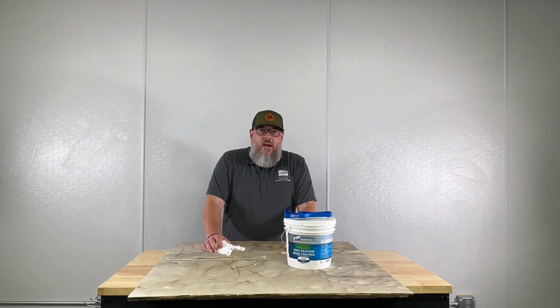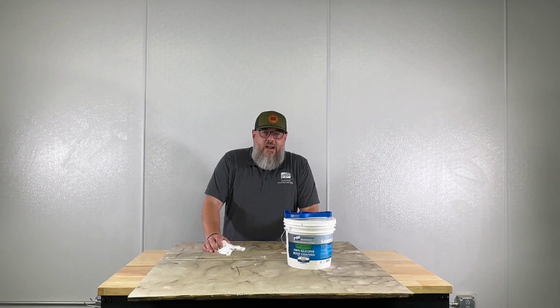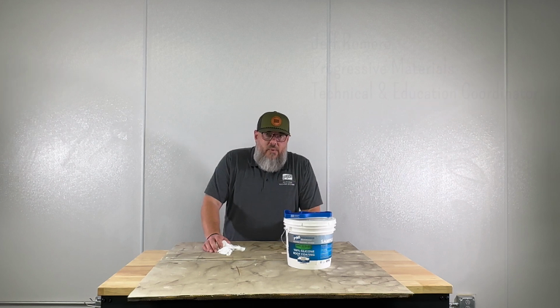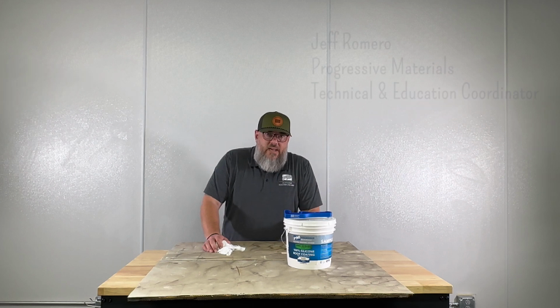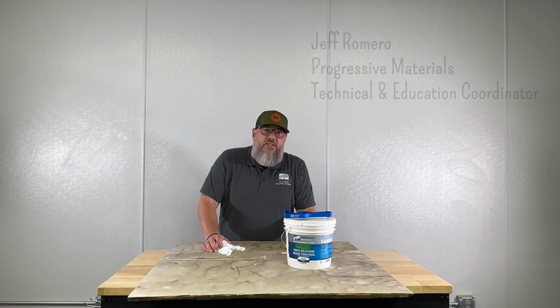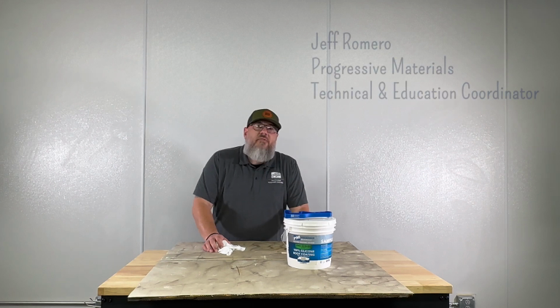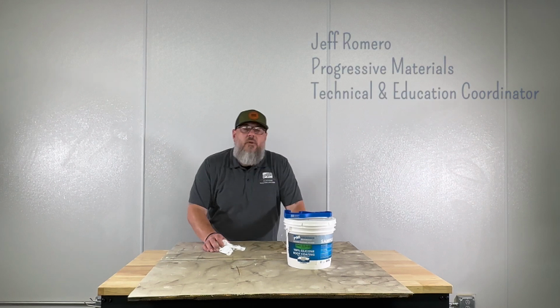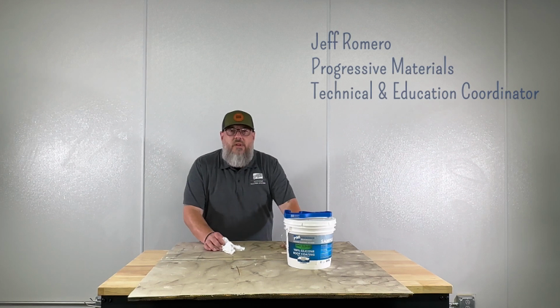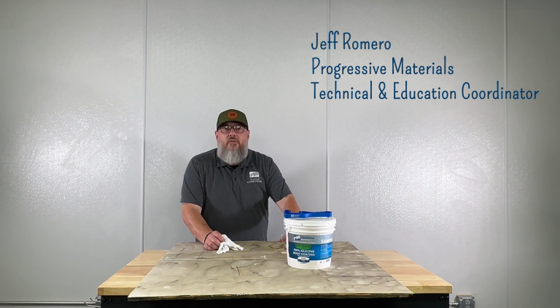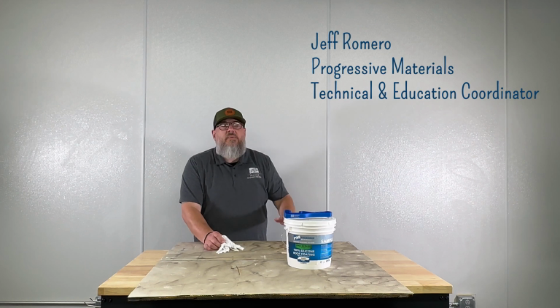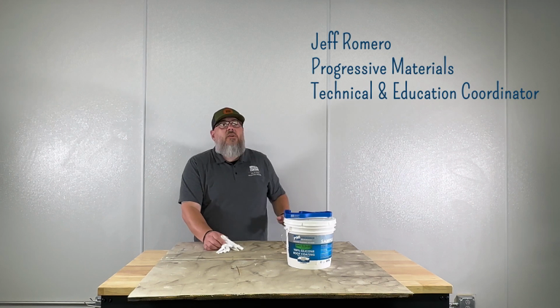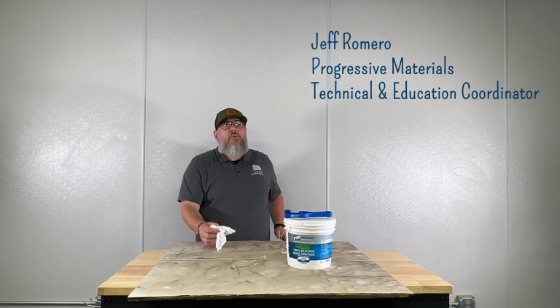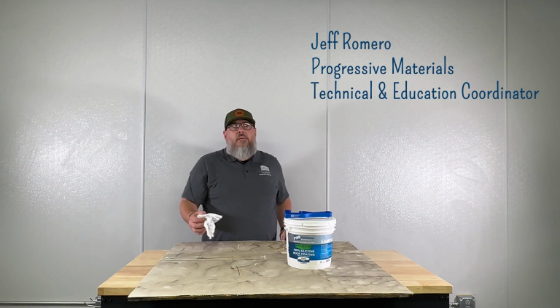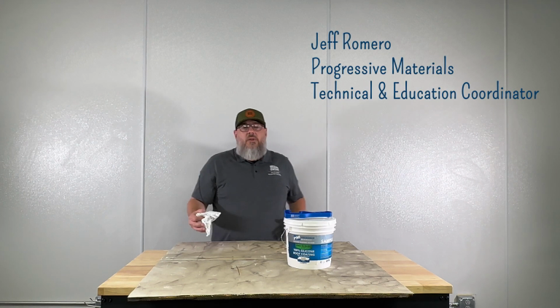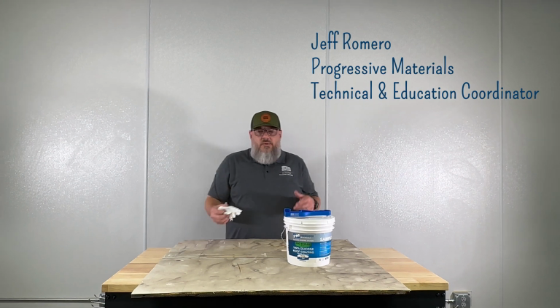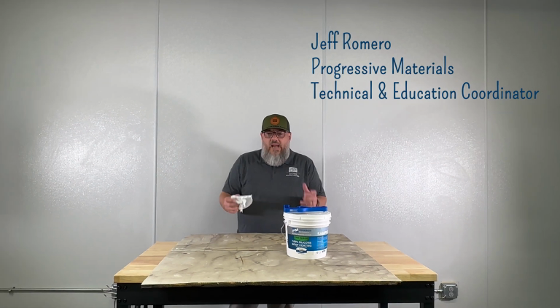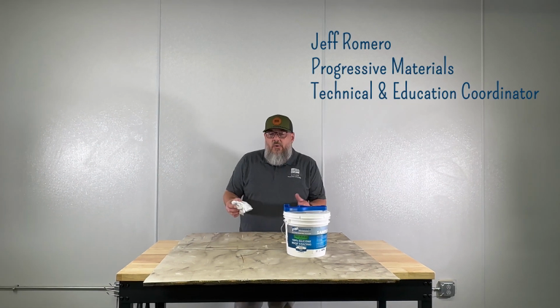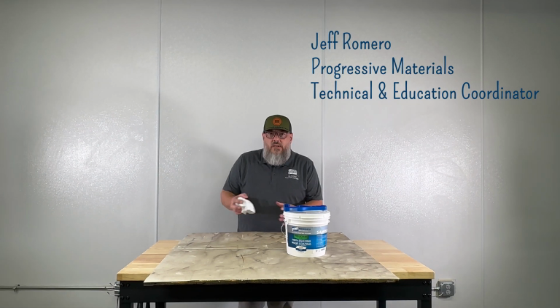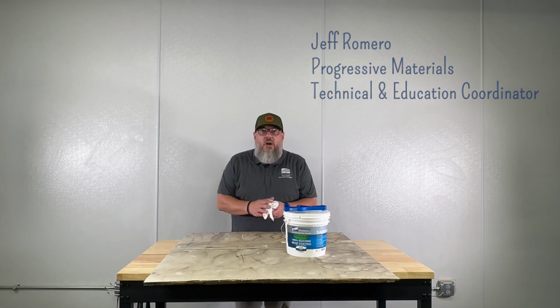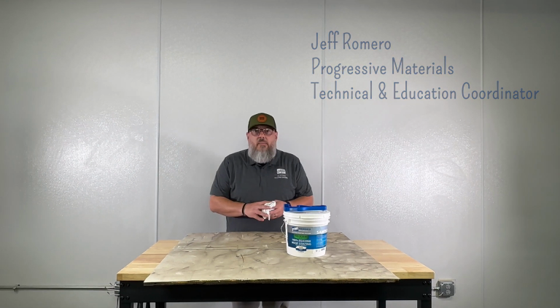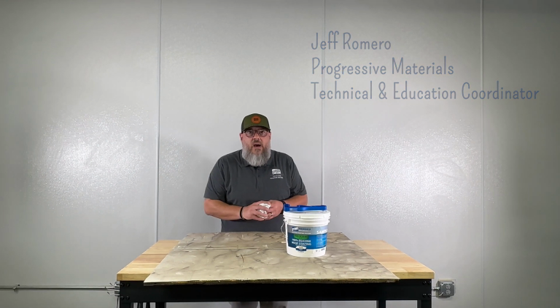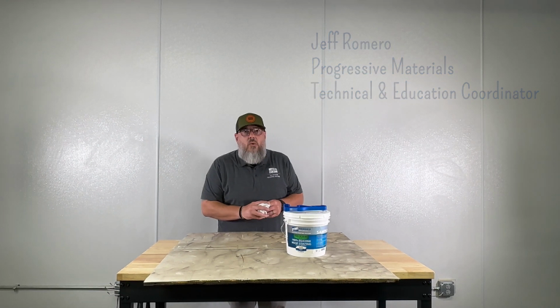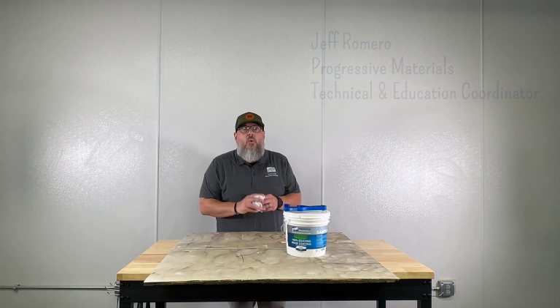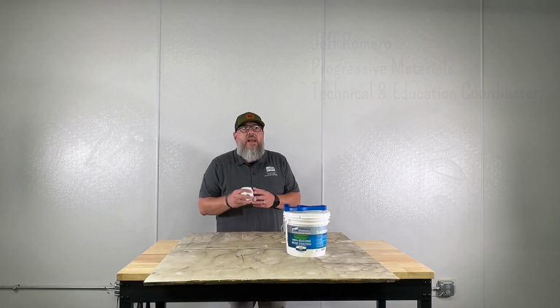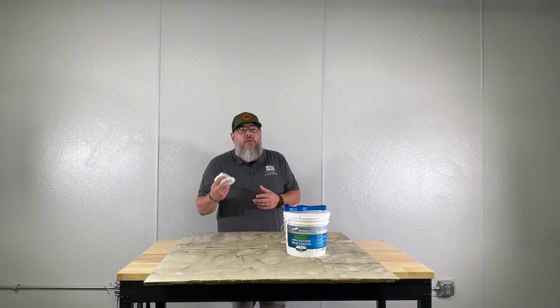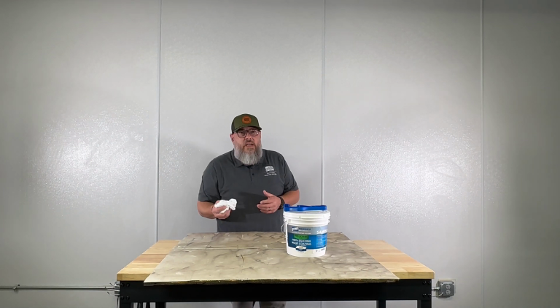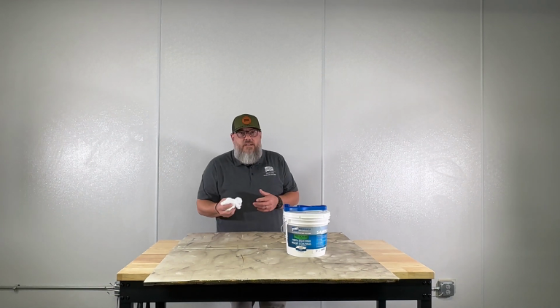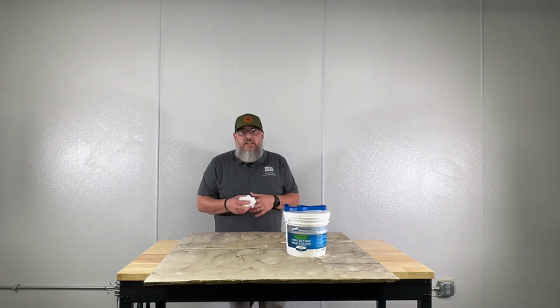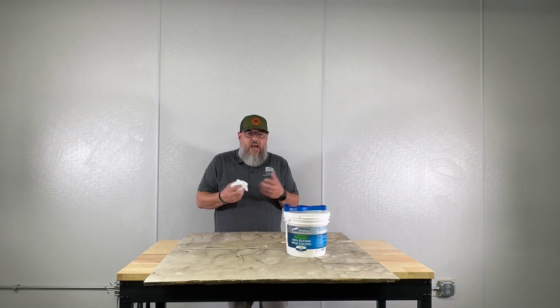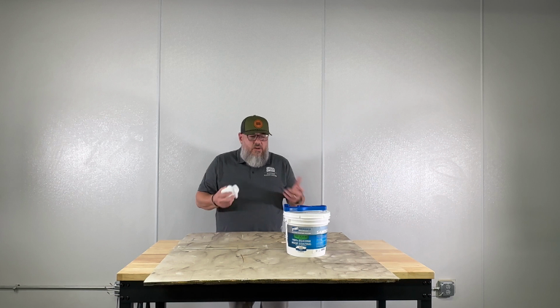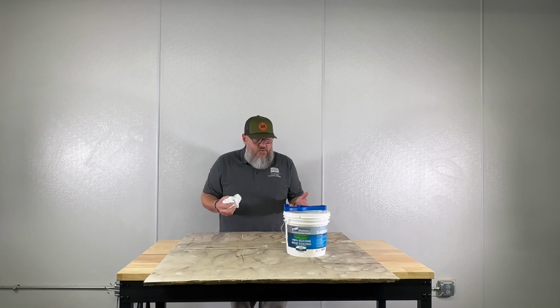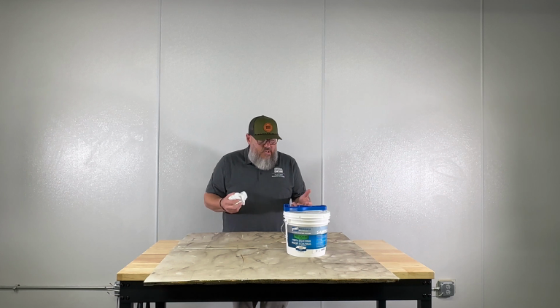Hi everybody, Jeff here with another episode of PMU. Today we're going to talk about what a milgauge is and how to use it.